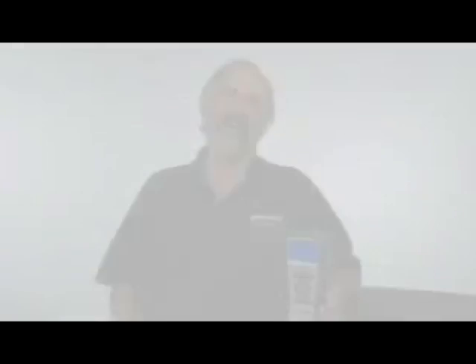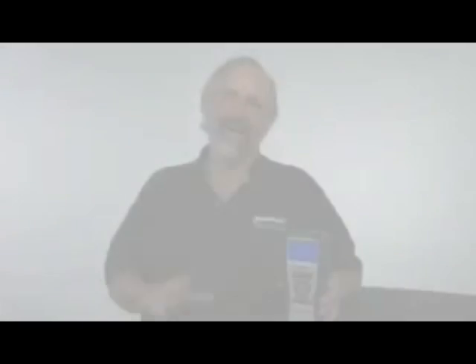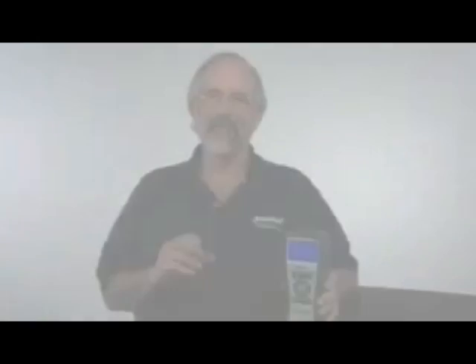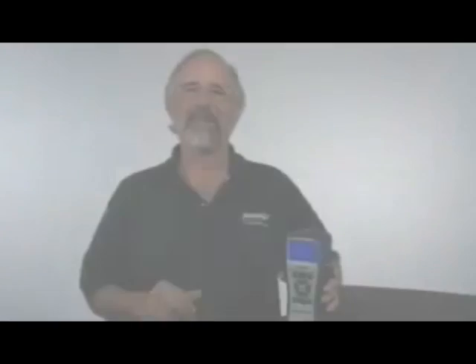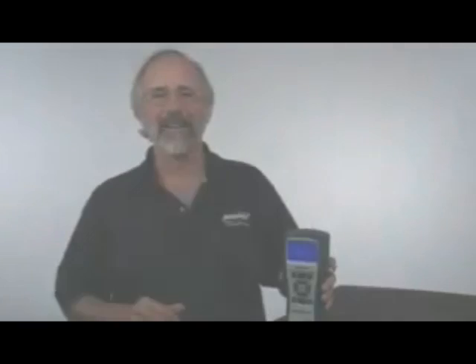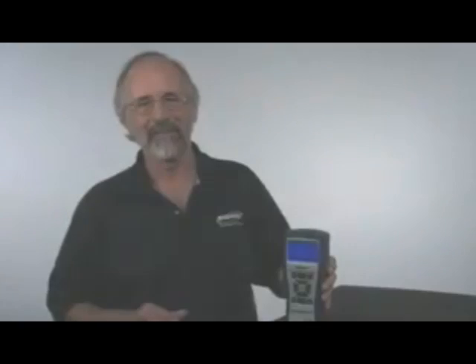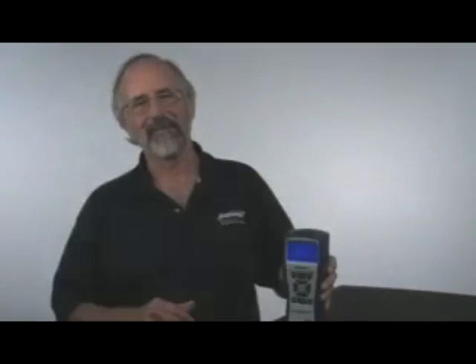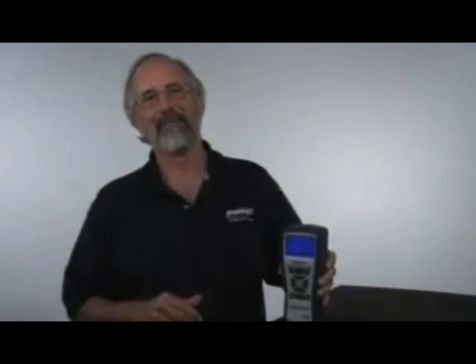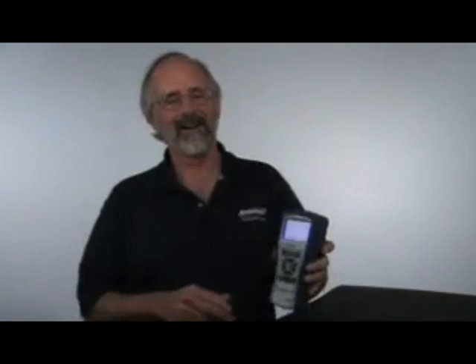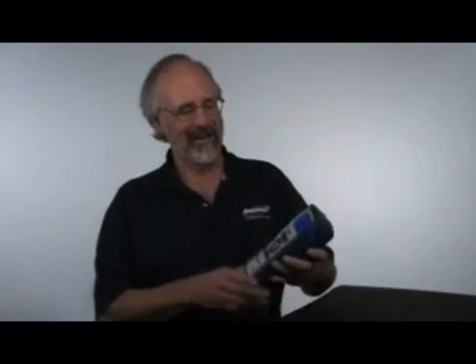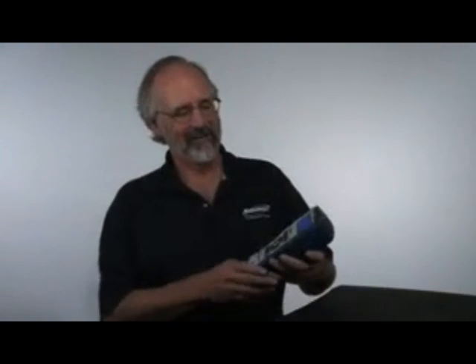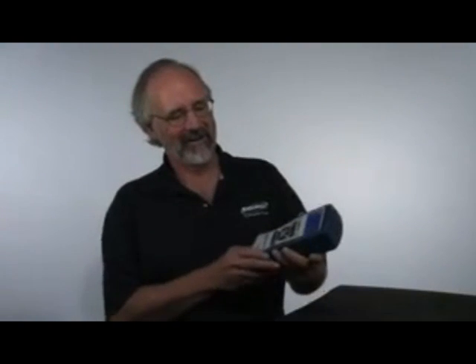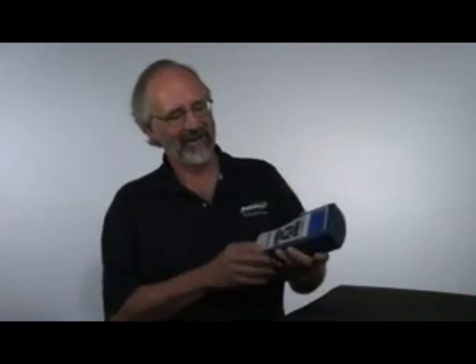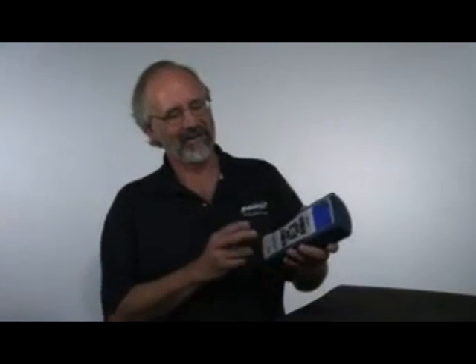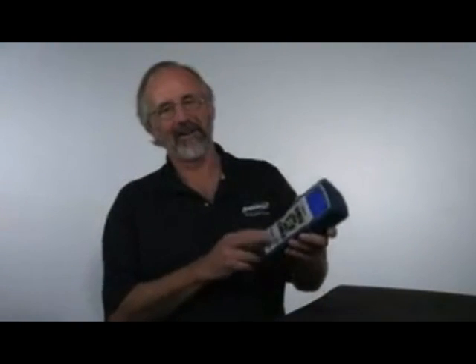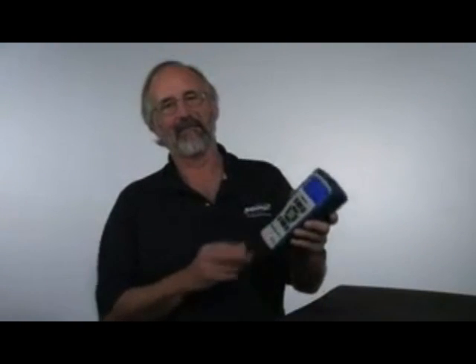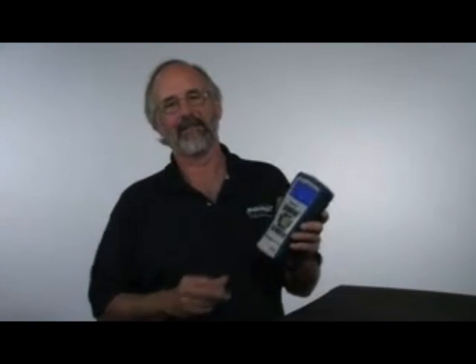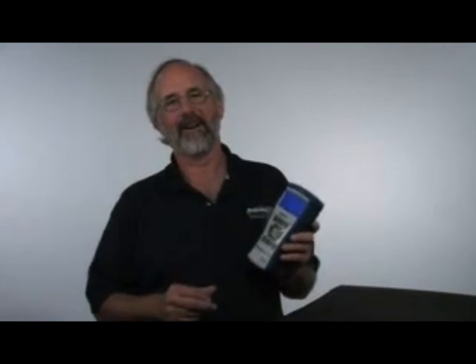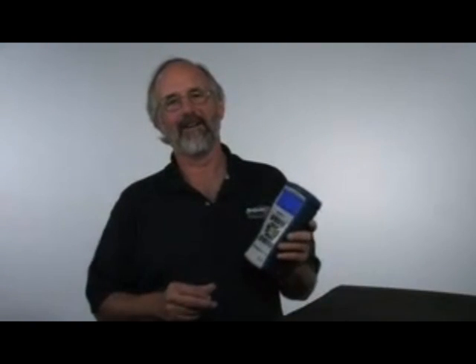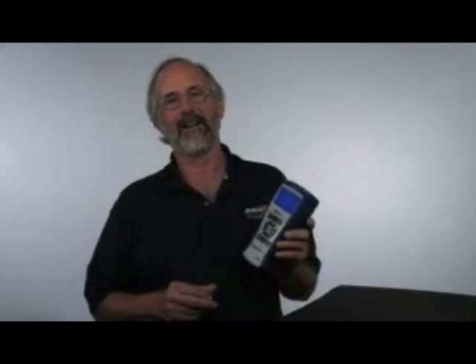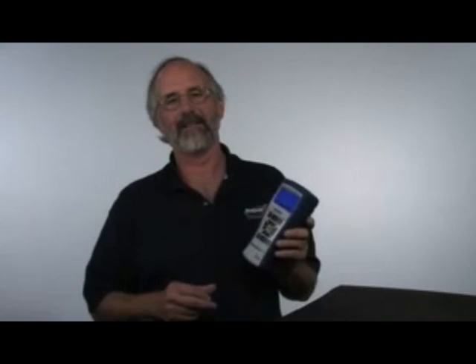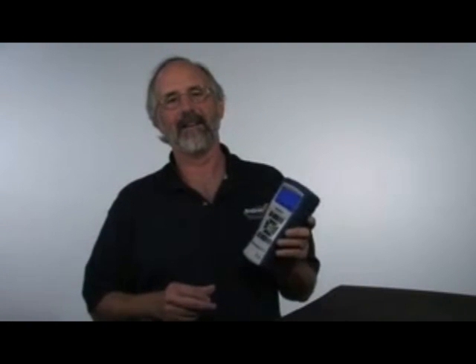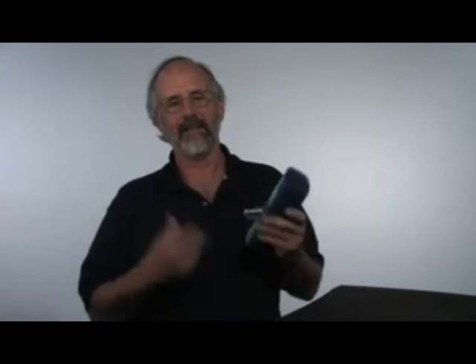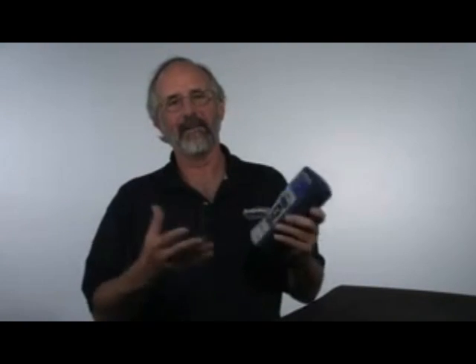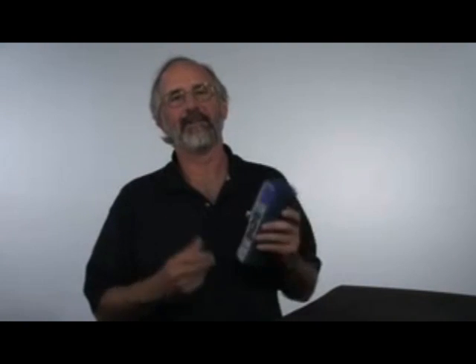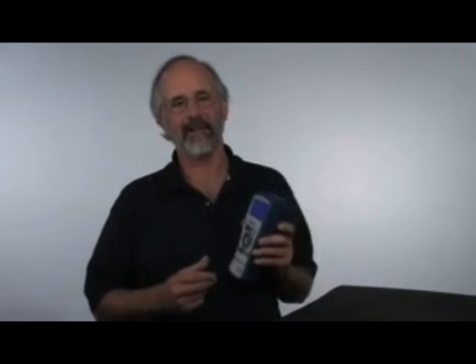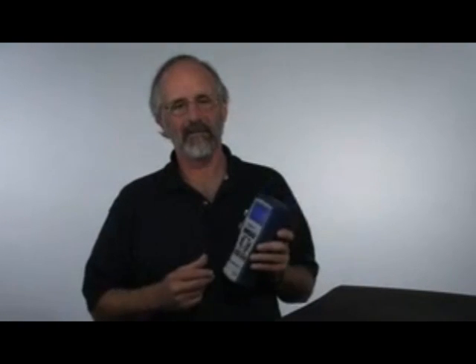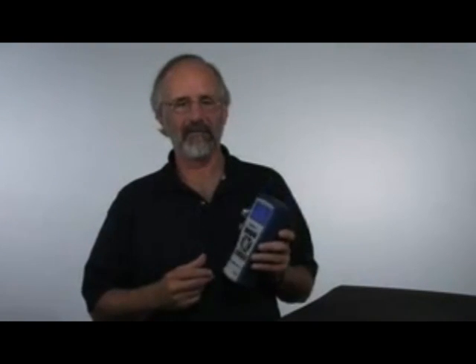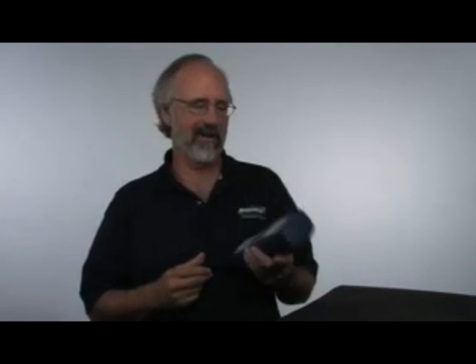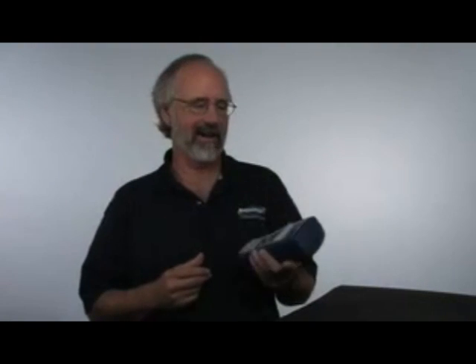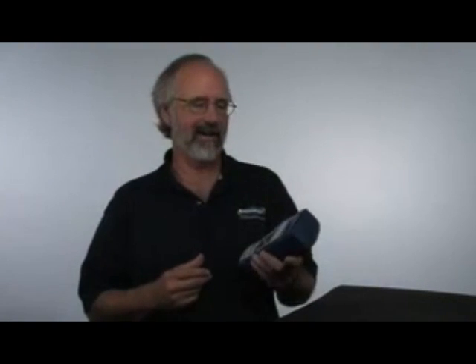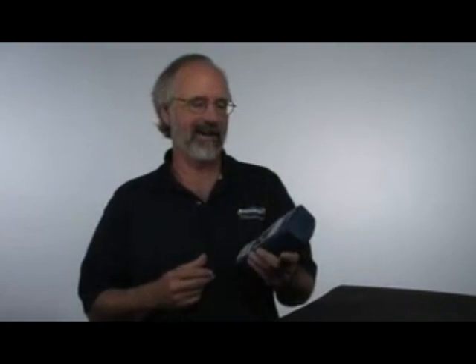Hi, I'm Rudy Leatherman from Bacharach. We're here today to talk about the Fyrite Insight, the newest instrument from Bacharach.